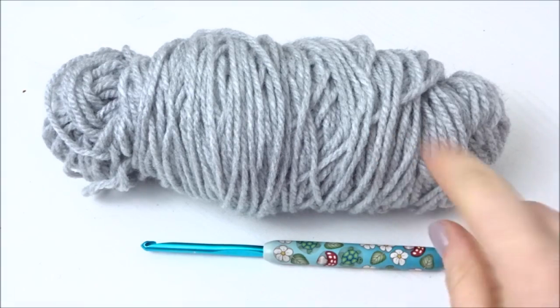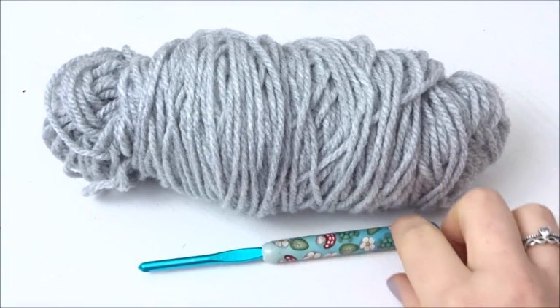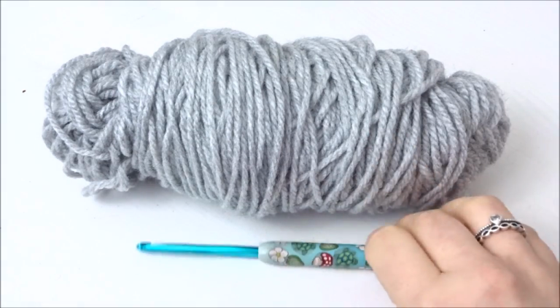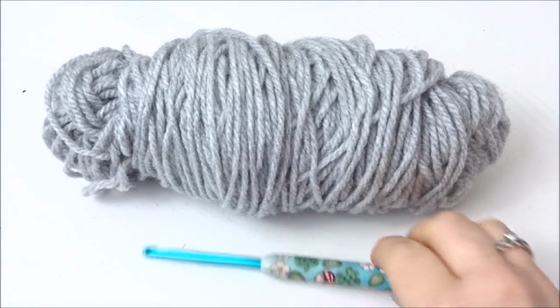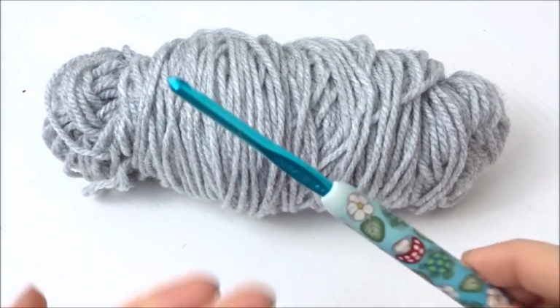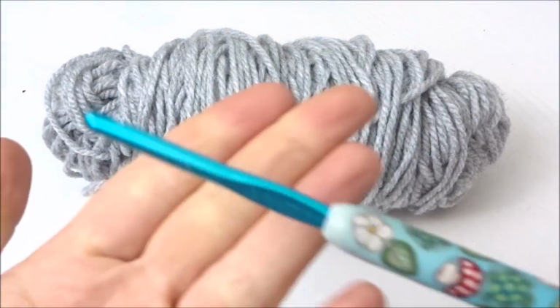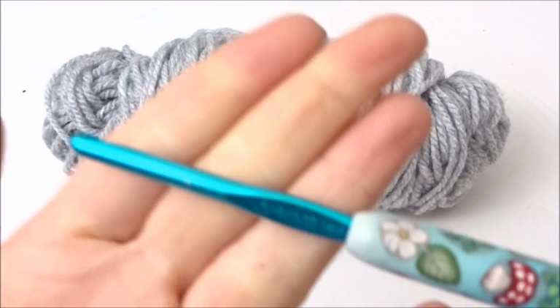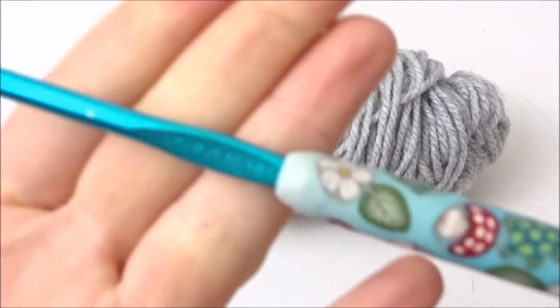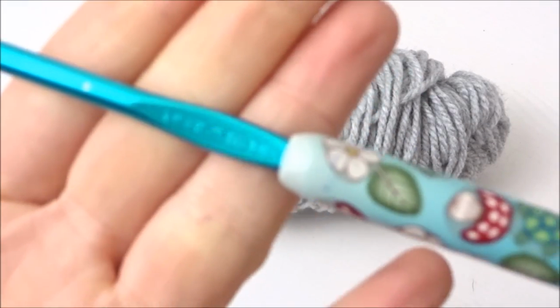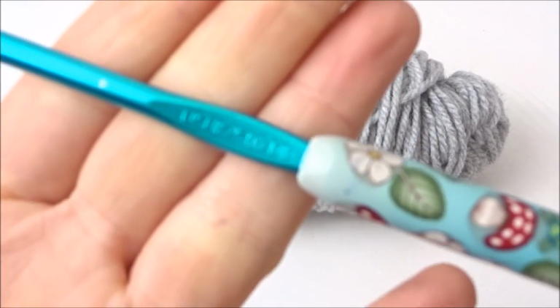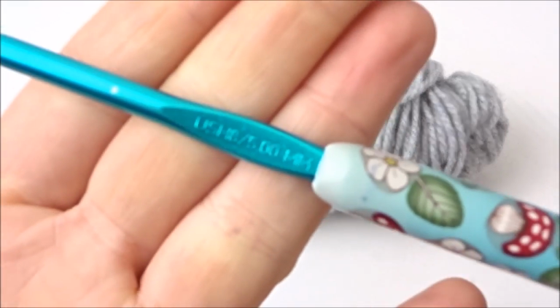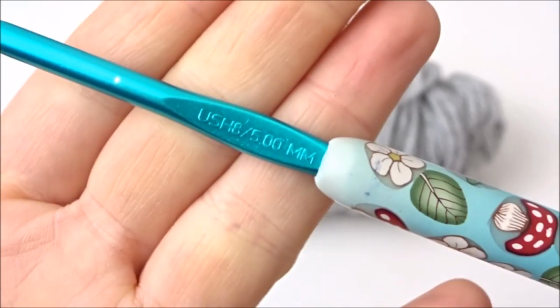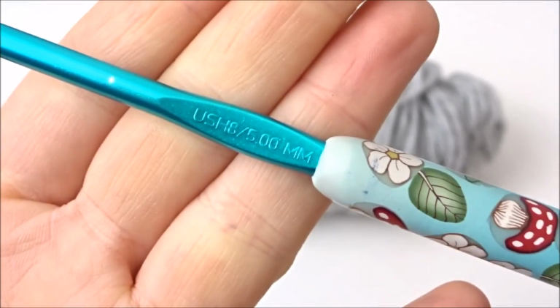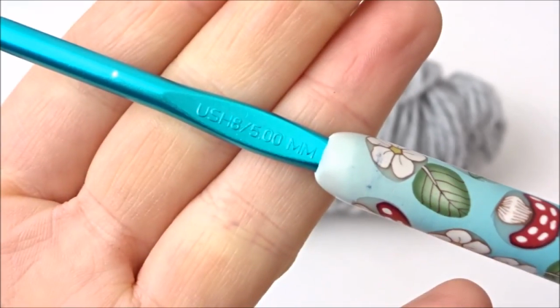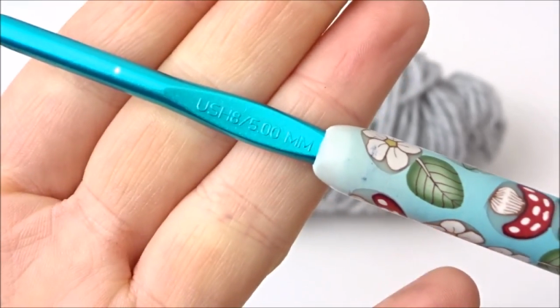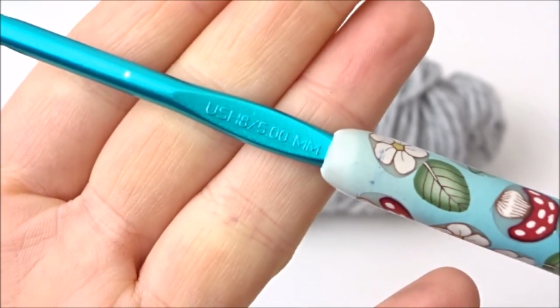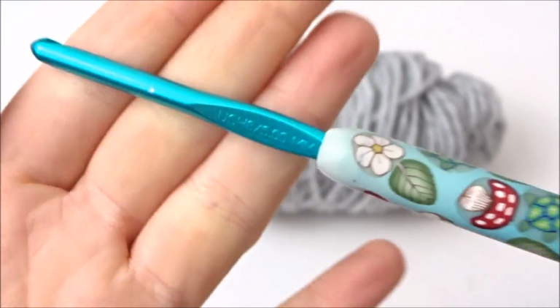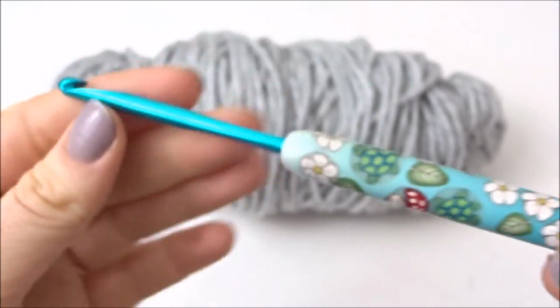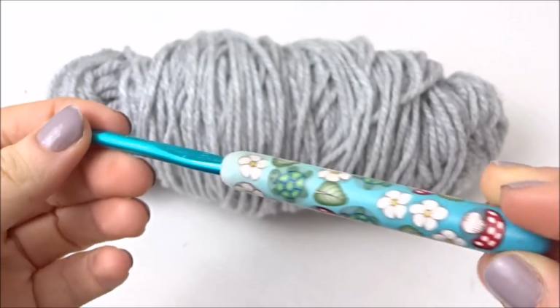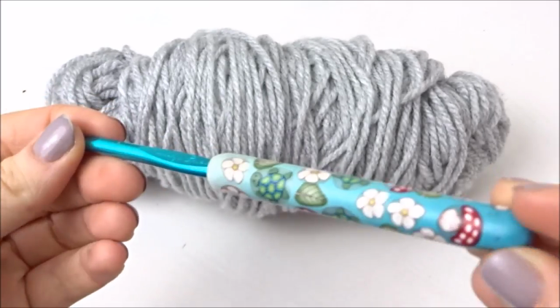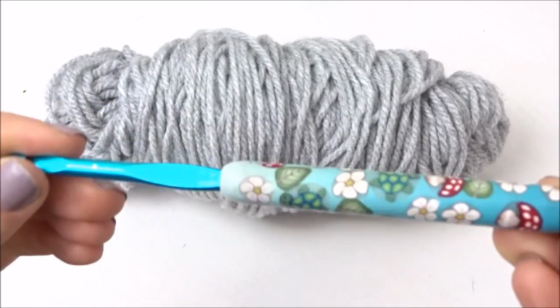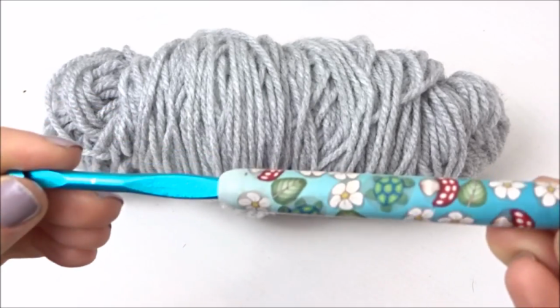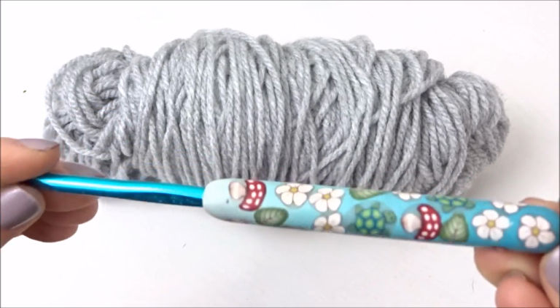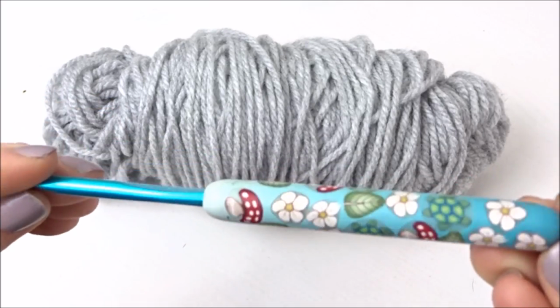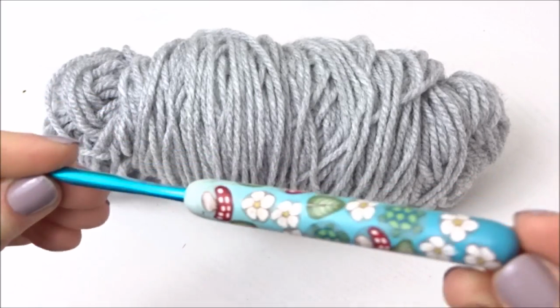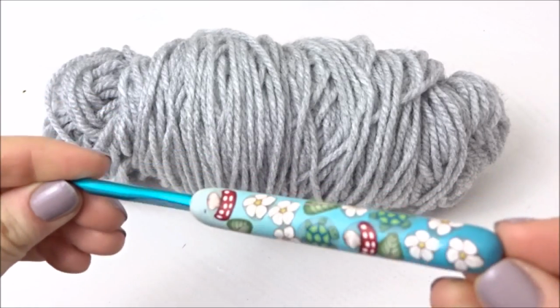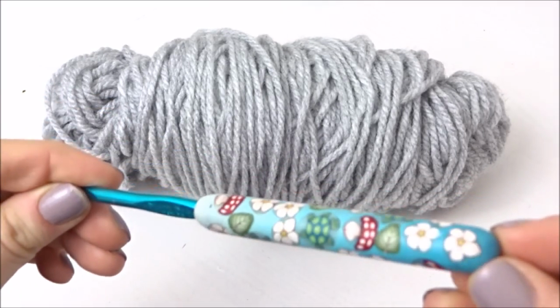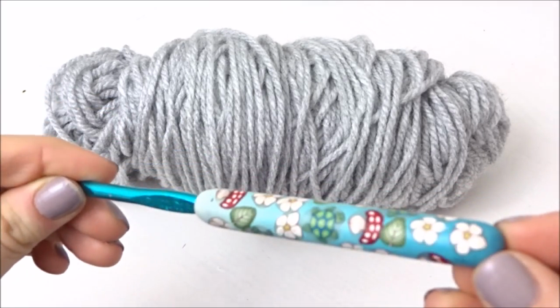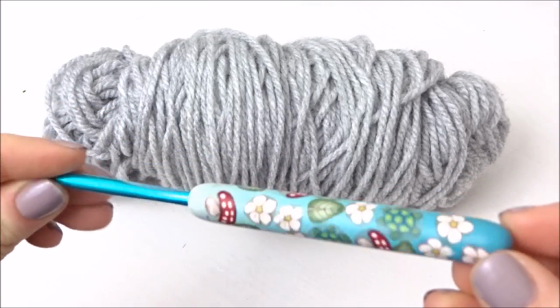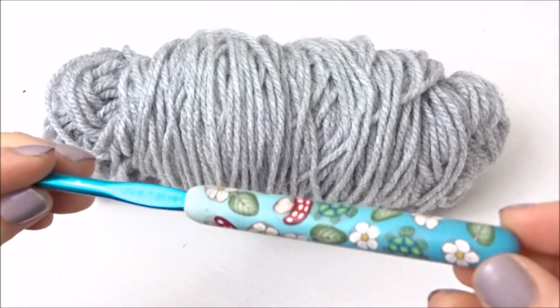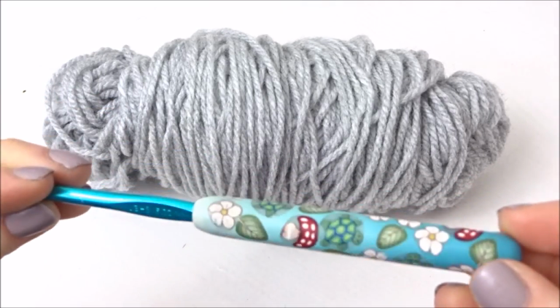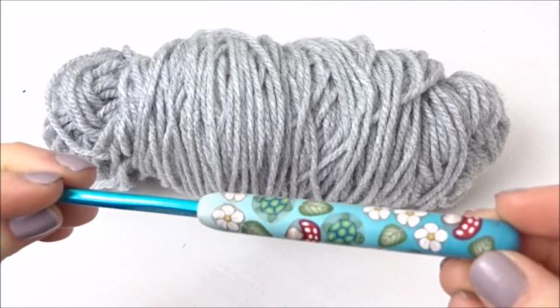For this video you're going to need your wool. I'm going to use a slightly chunky wool and a 5mm crochet hook.